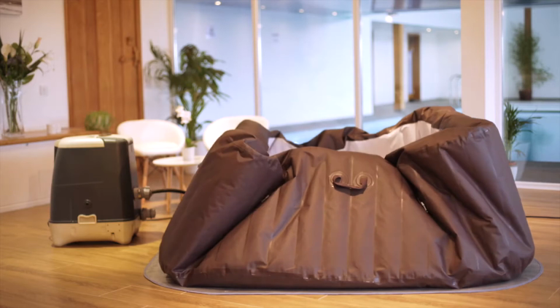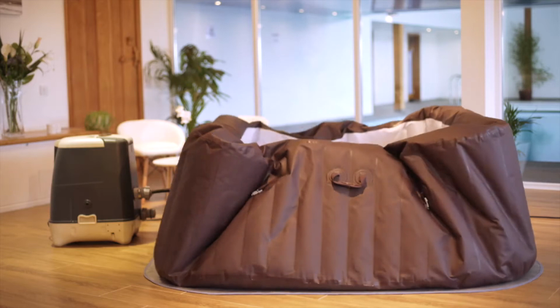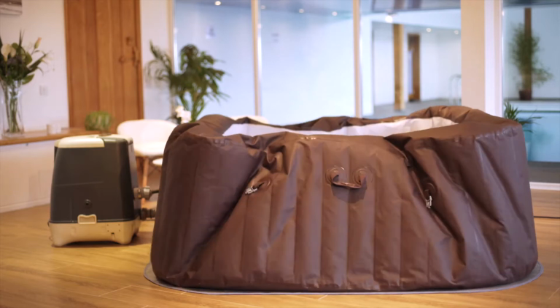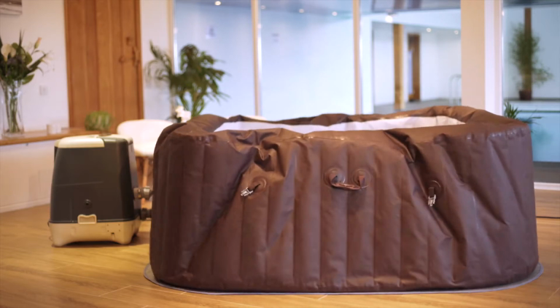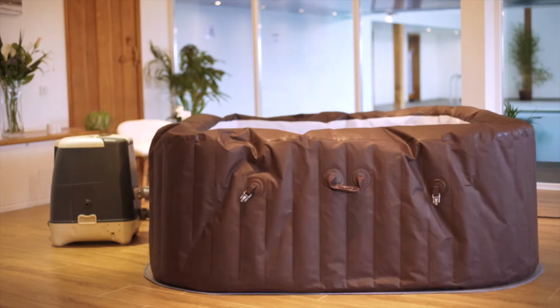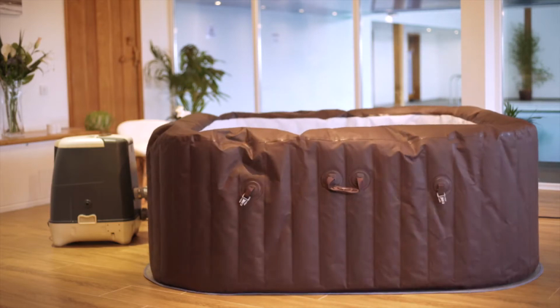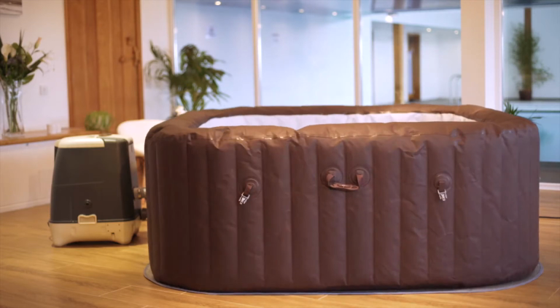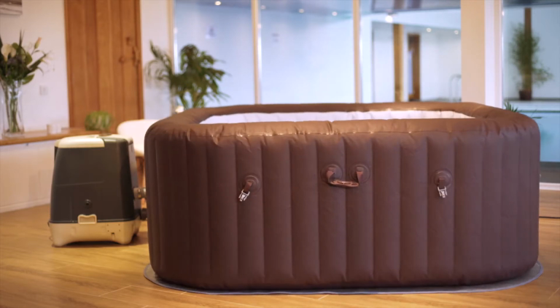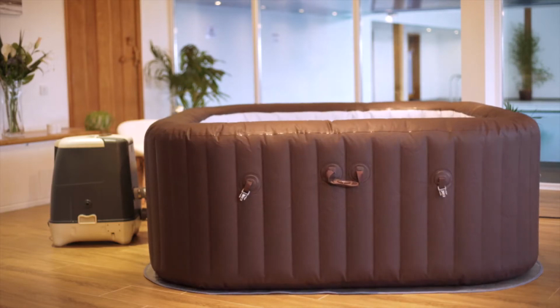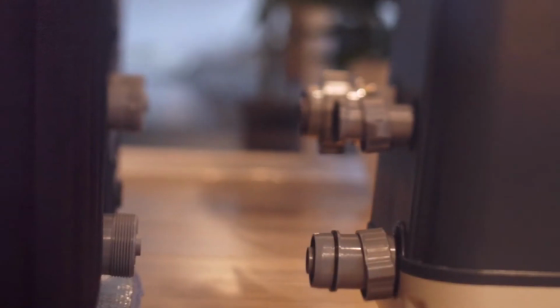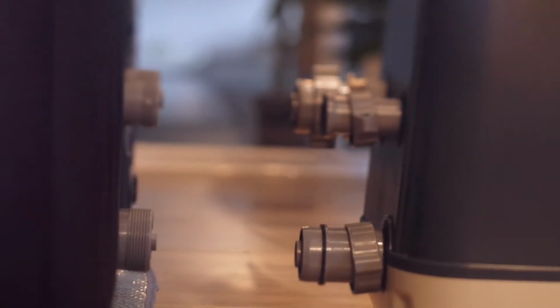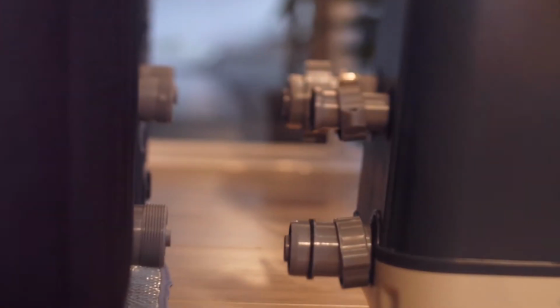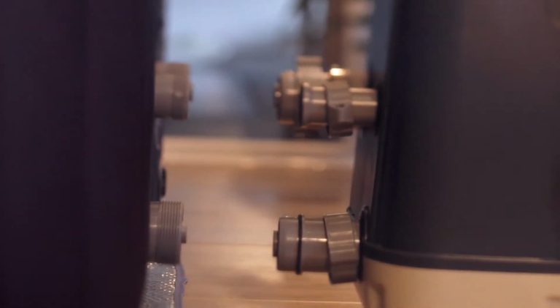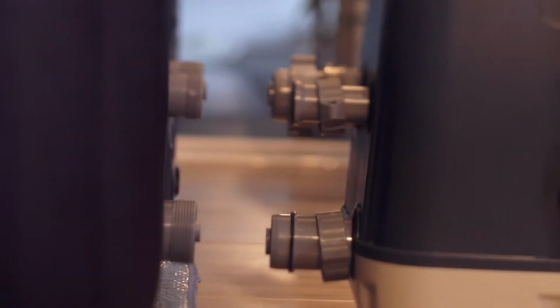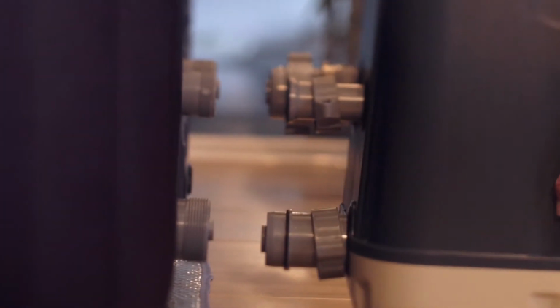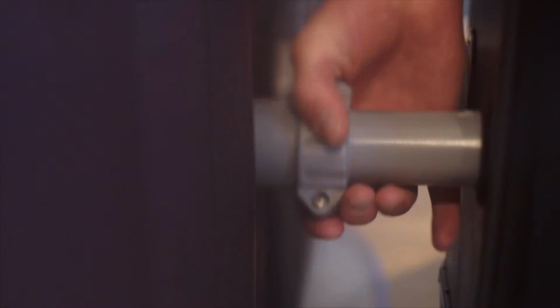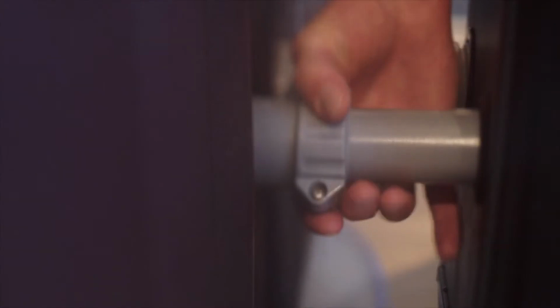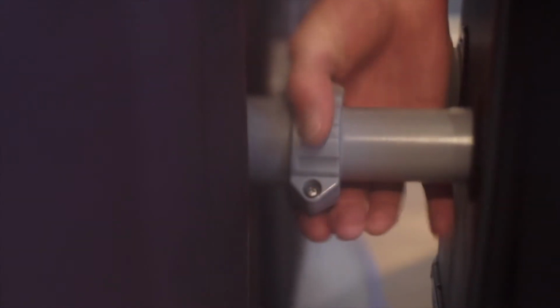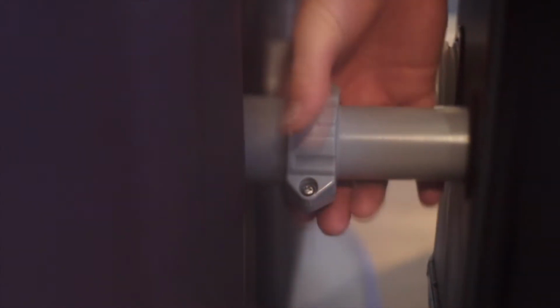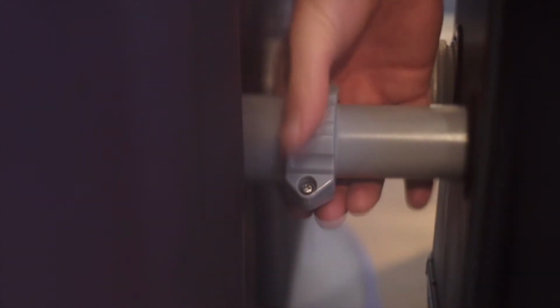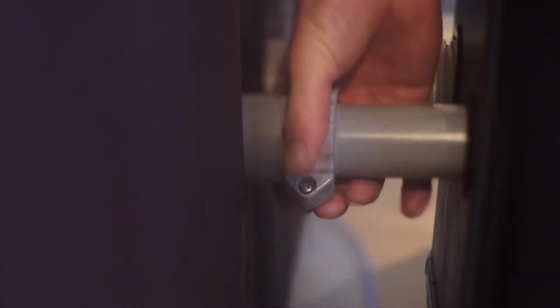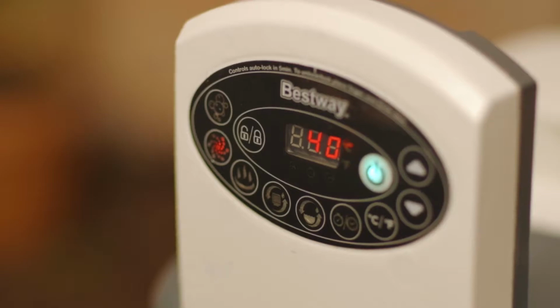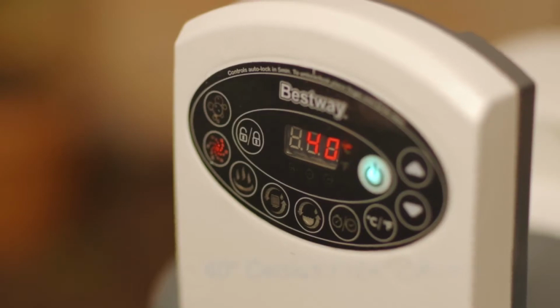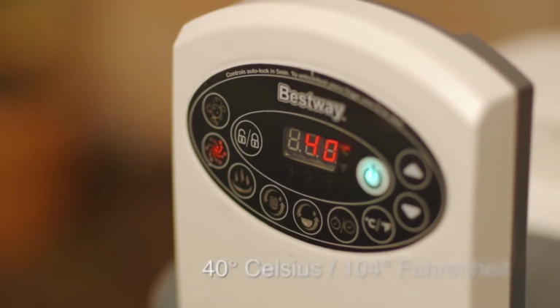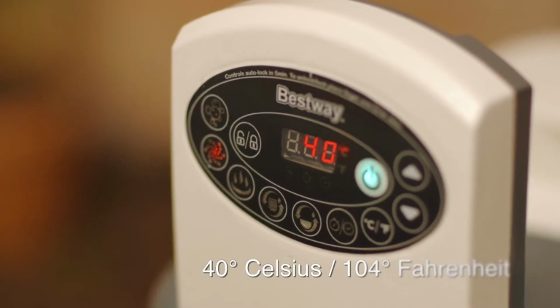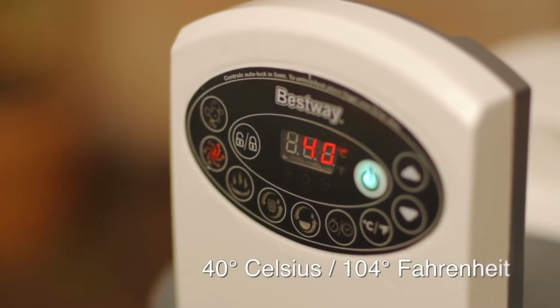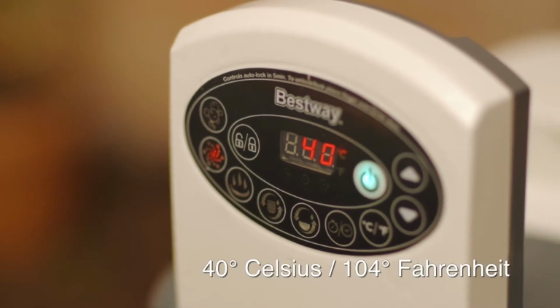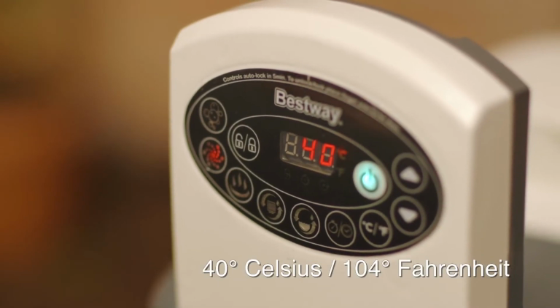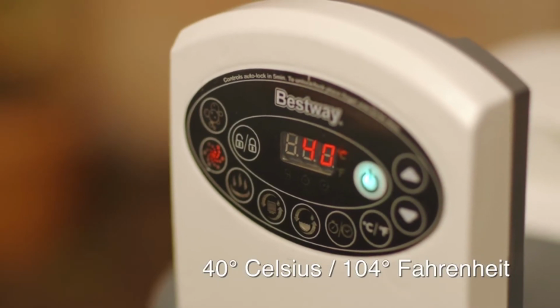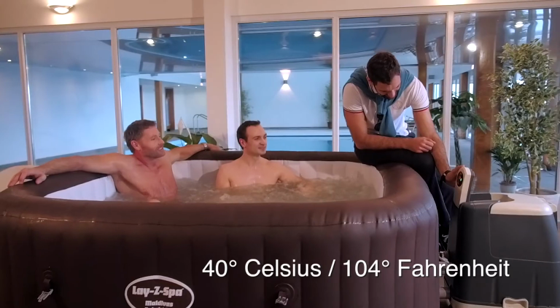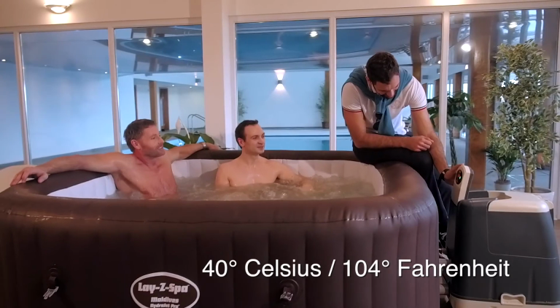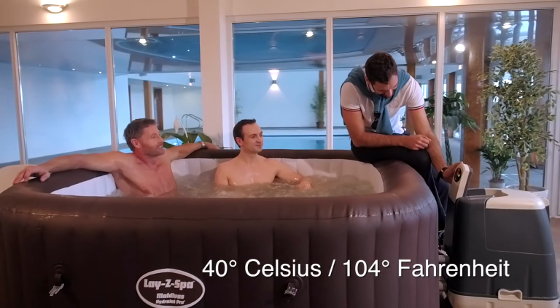Easy to set up and ready for water in just minutes, the LazySpa's rapid heating system heats the water up to a blissful 40 degrees Celsius.